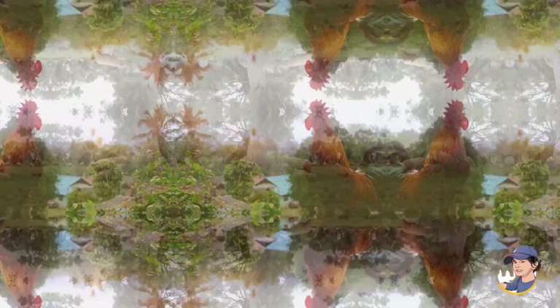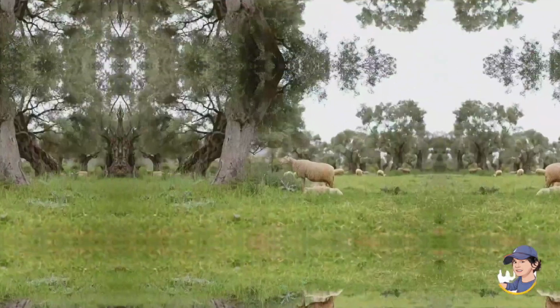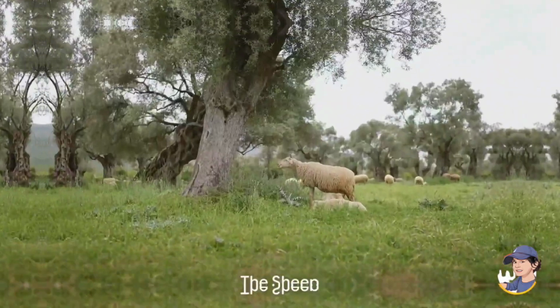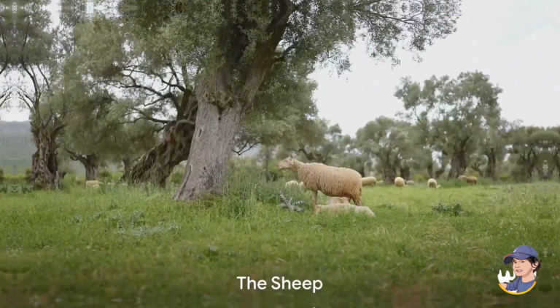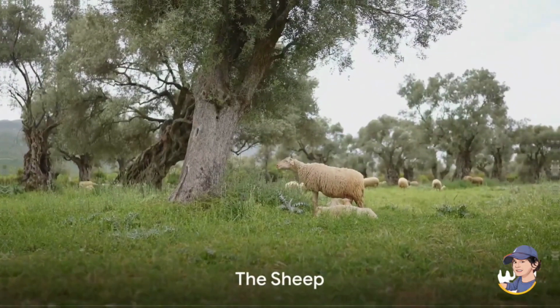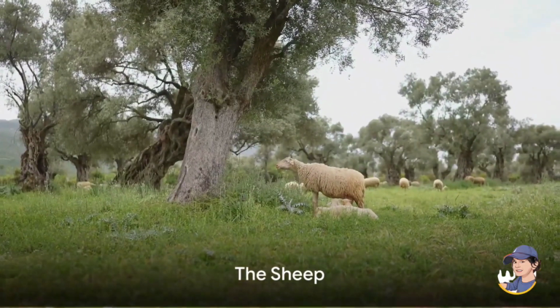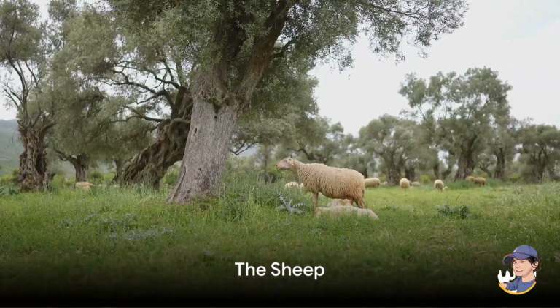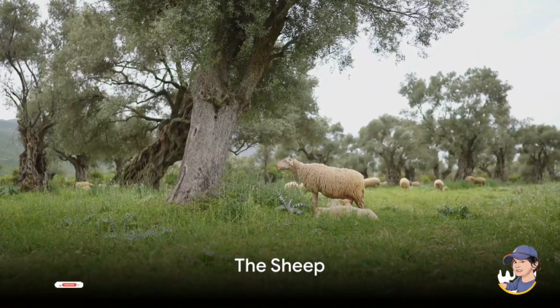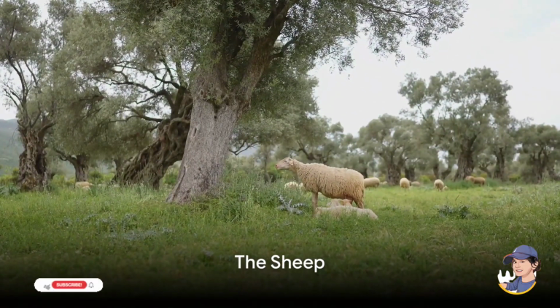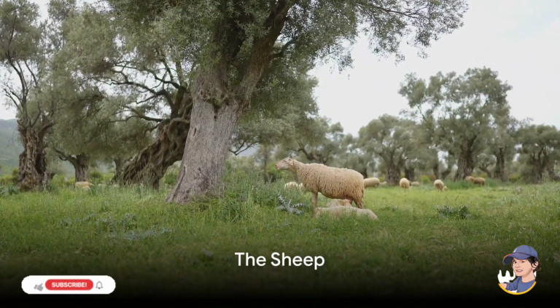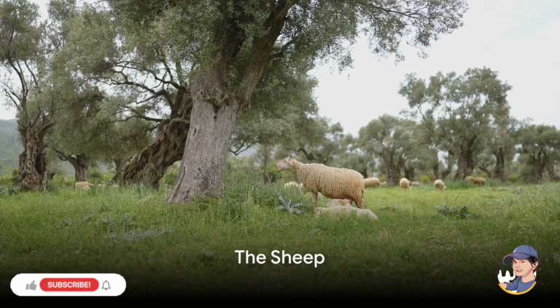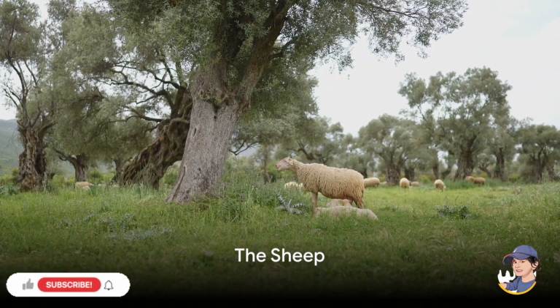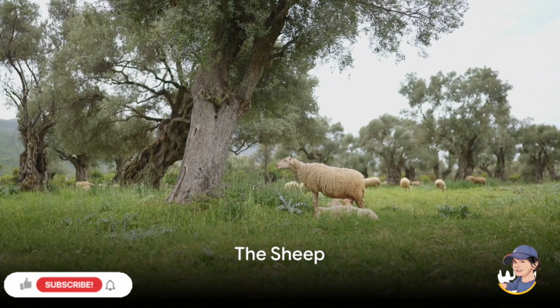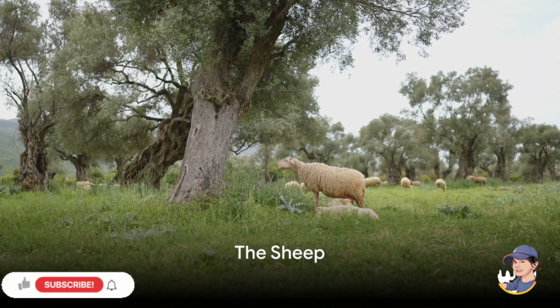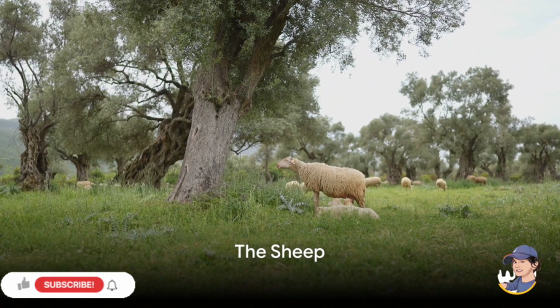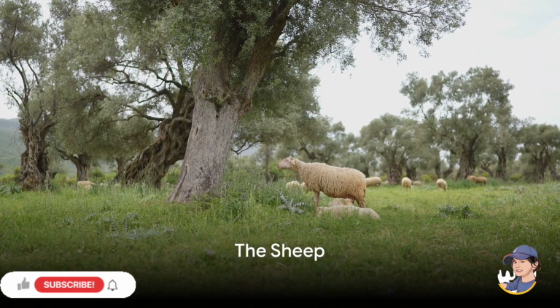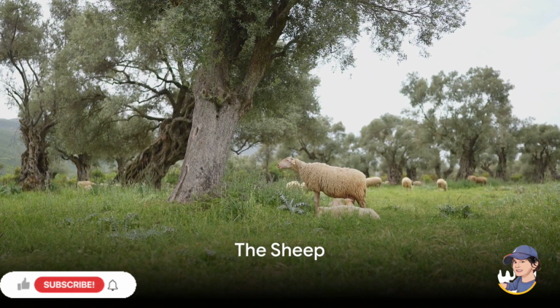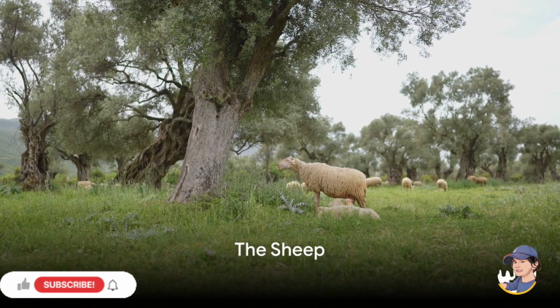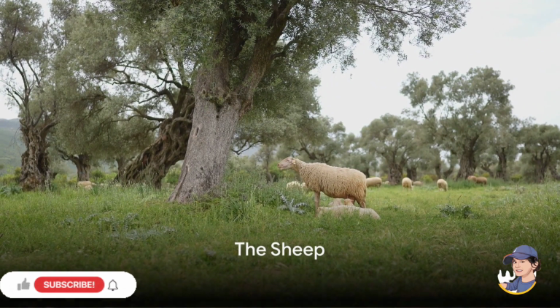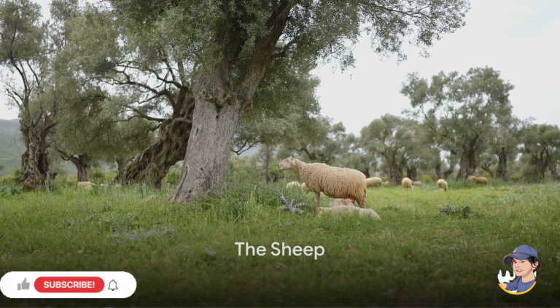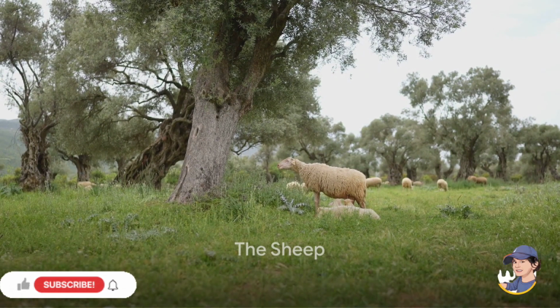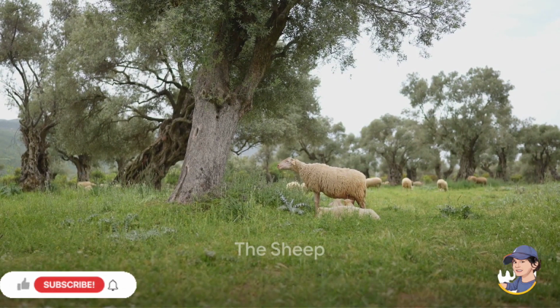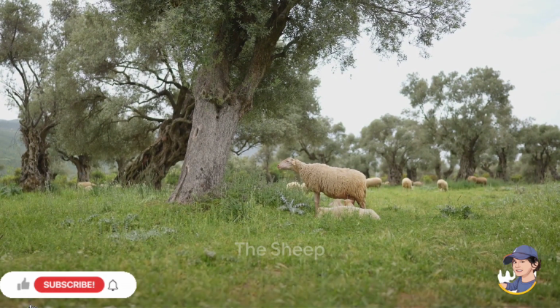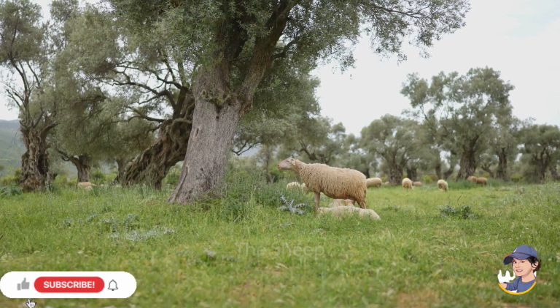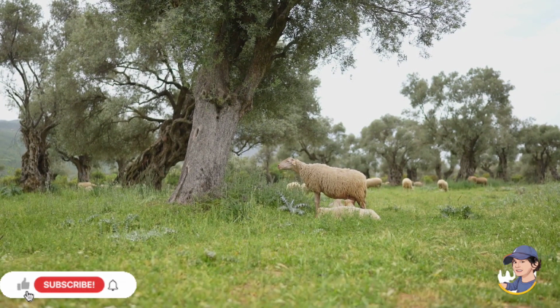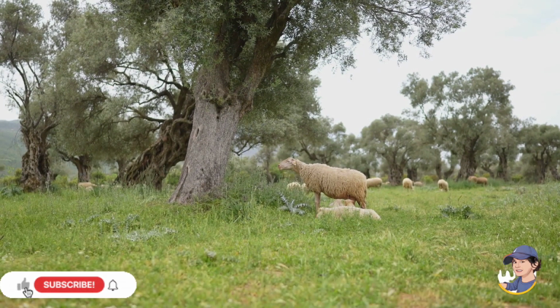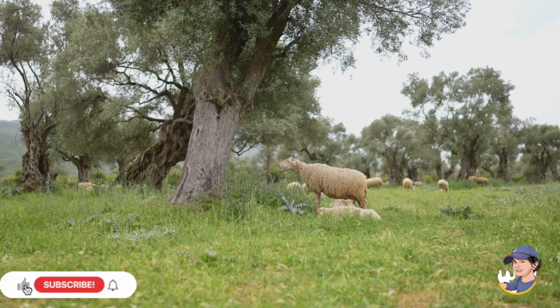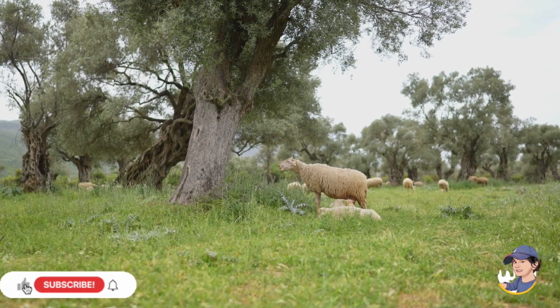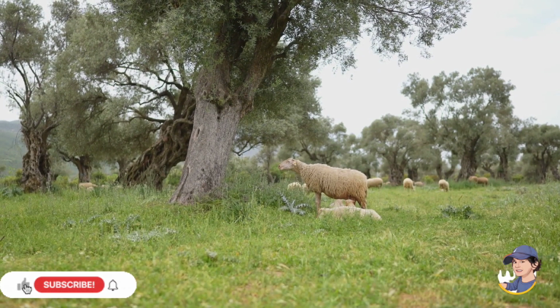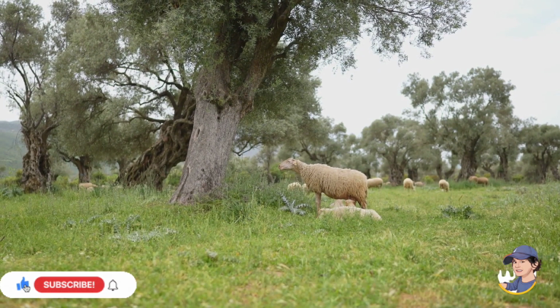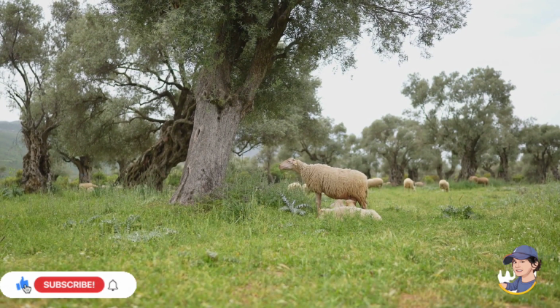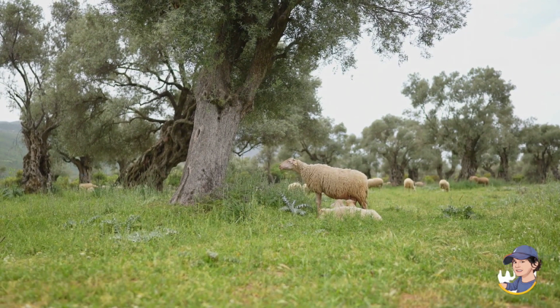Now, say hello to the sheep. Sheep have soft fluffy wool that we use to make warm sweaters and blankets.